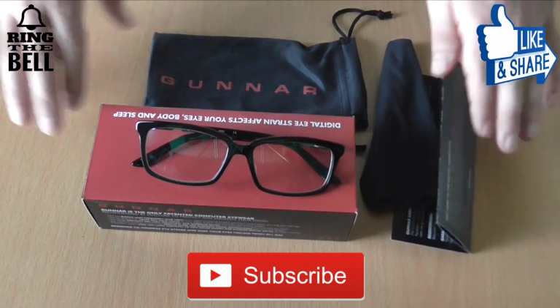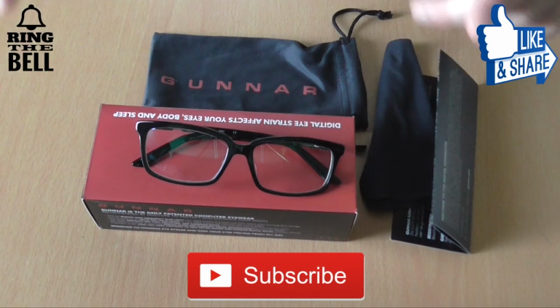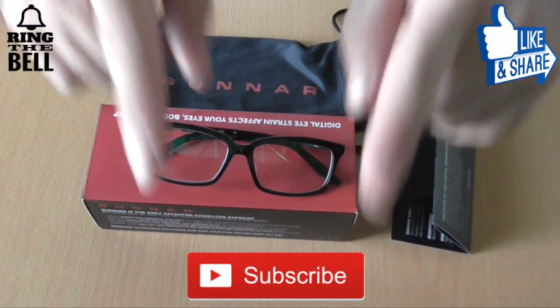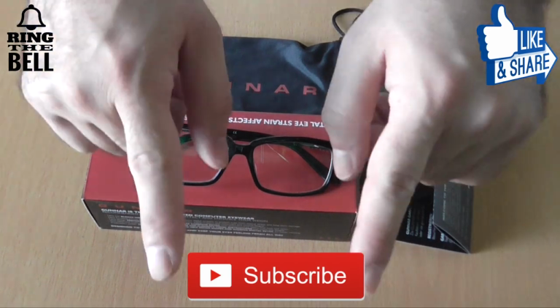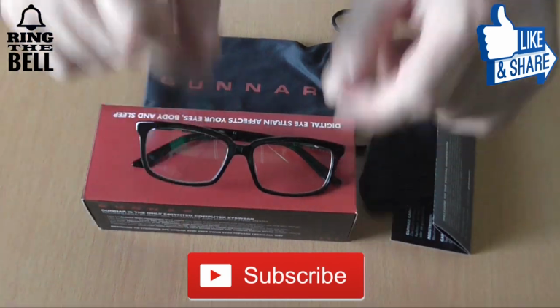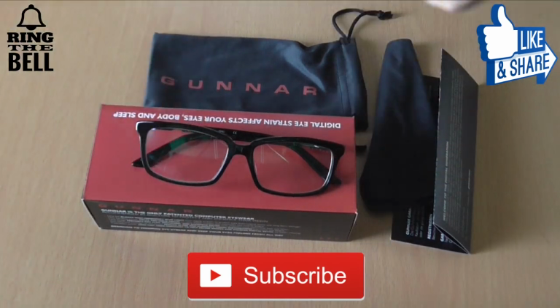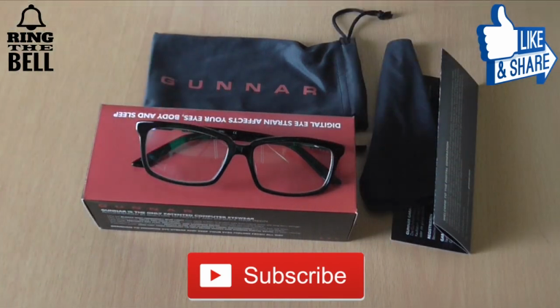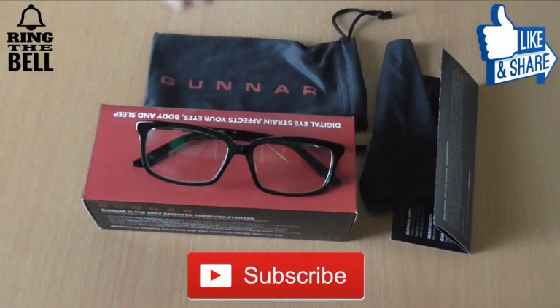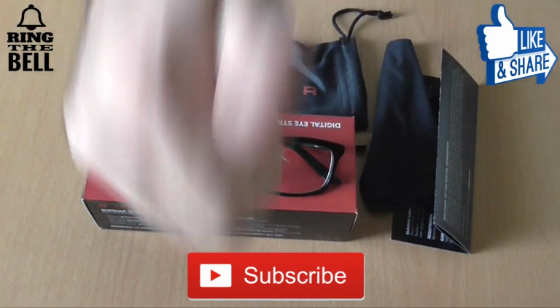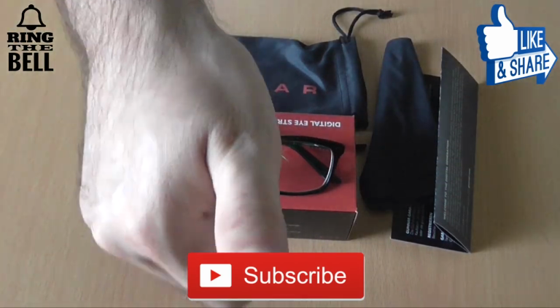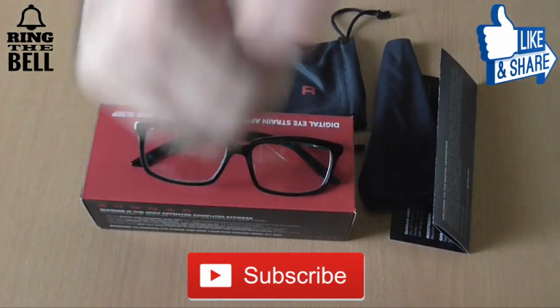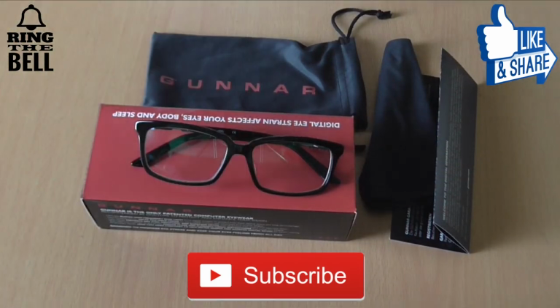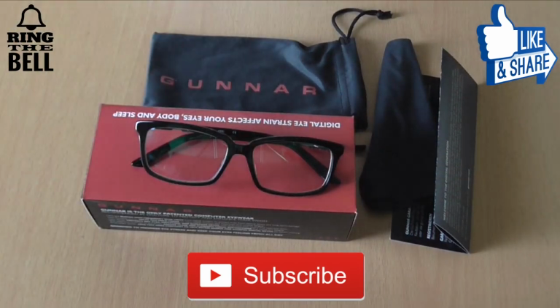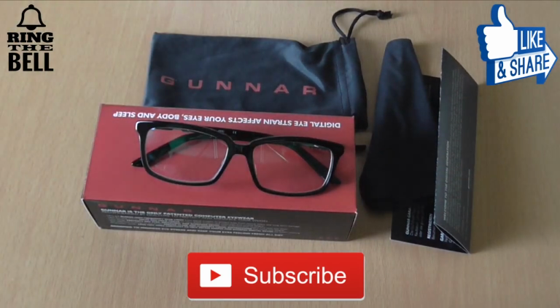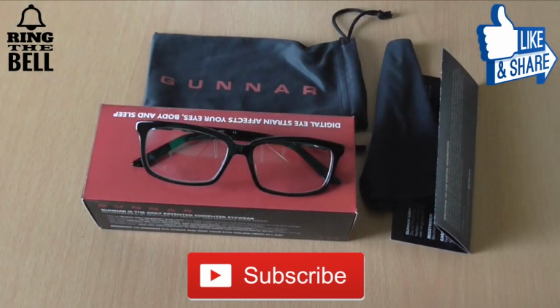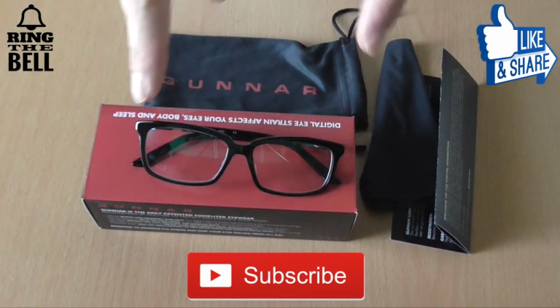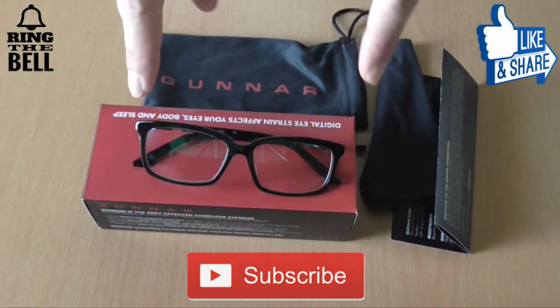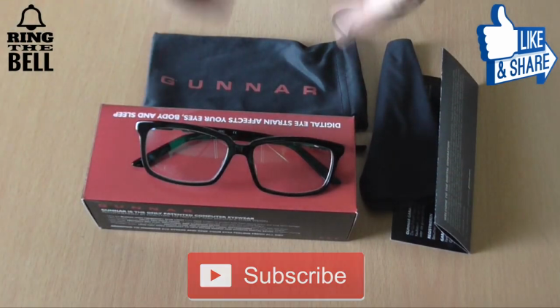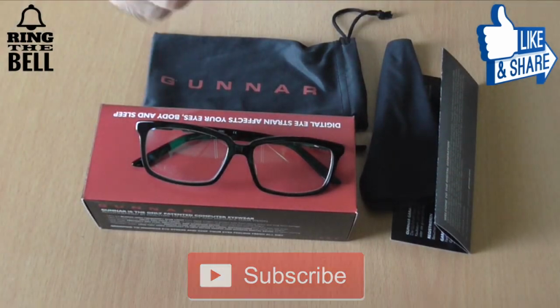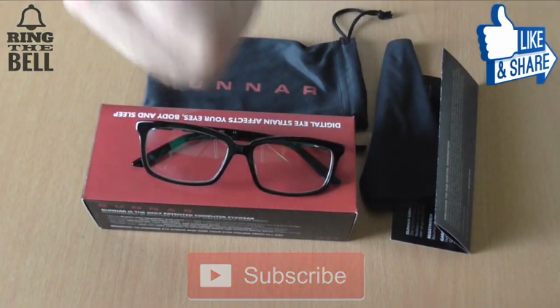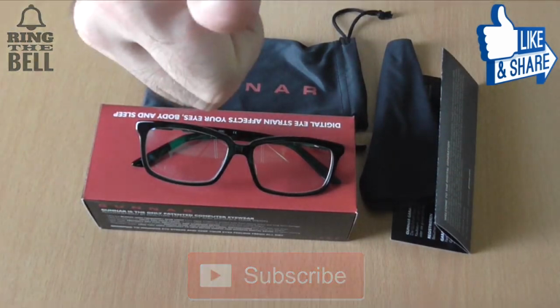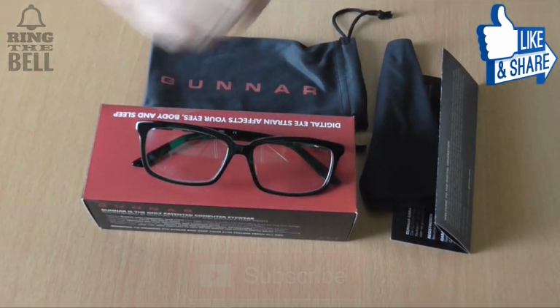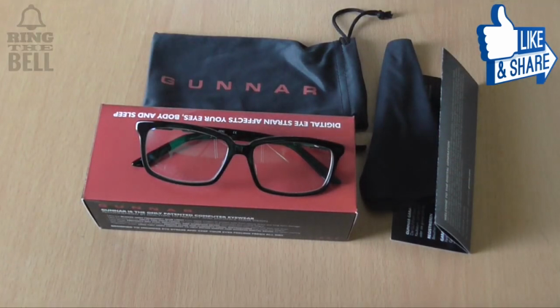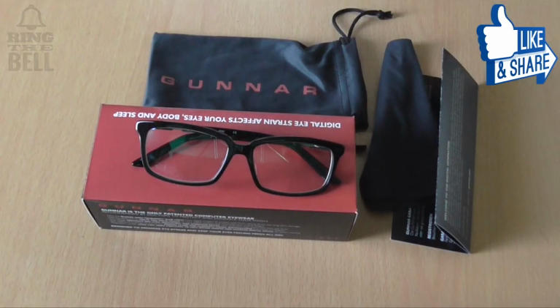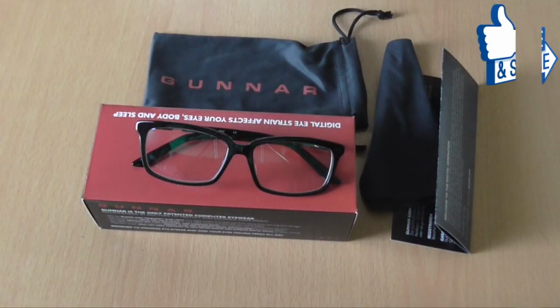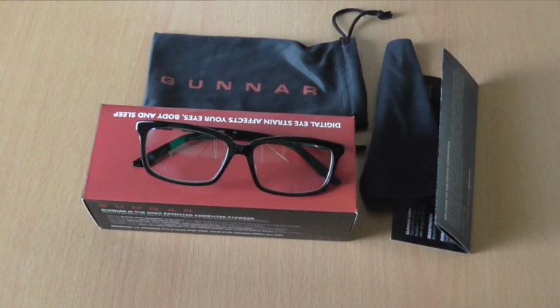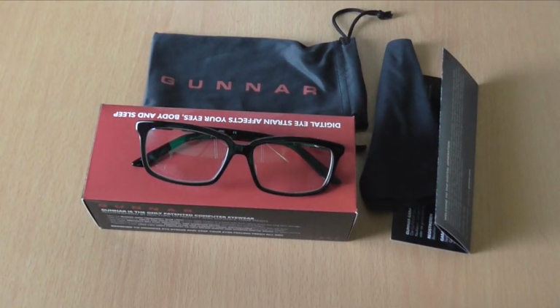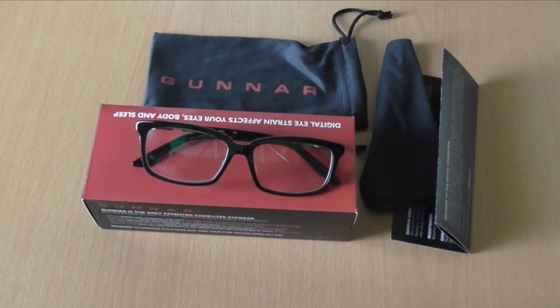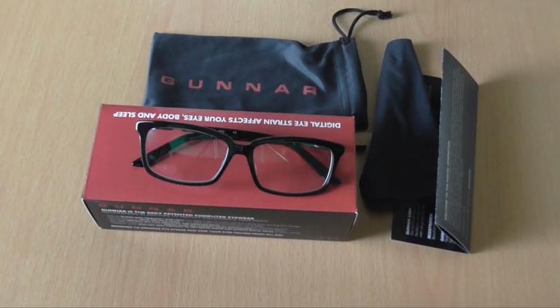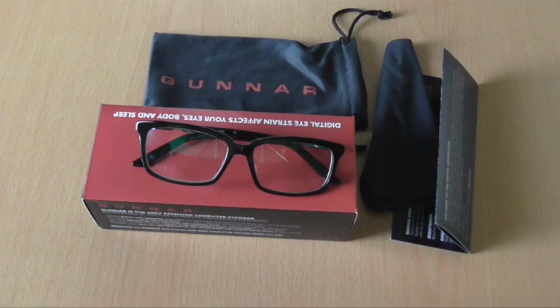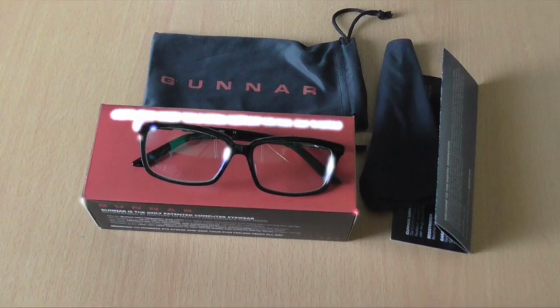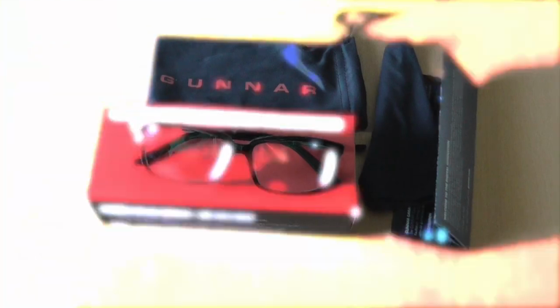Don't forget to subscribe, like and share. And as always I will see you in the next one. From Antextech, thank you for watching.